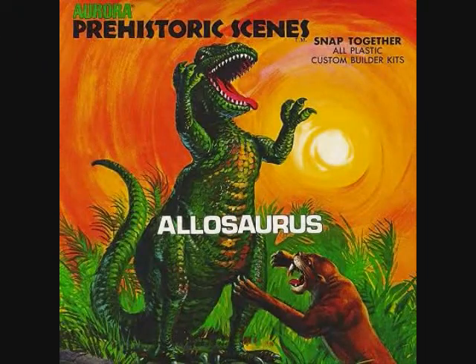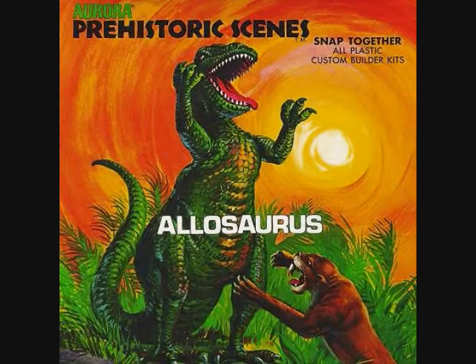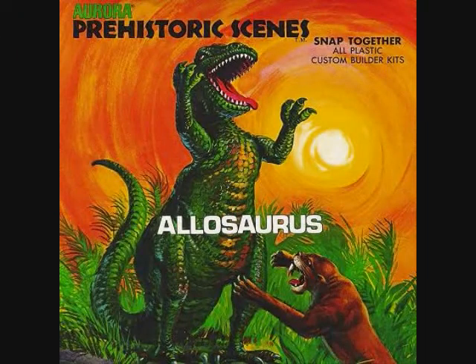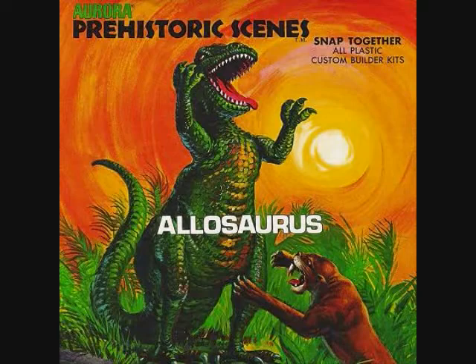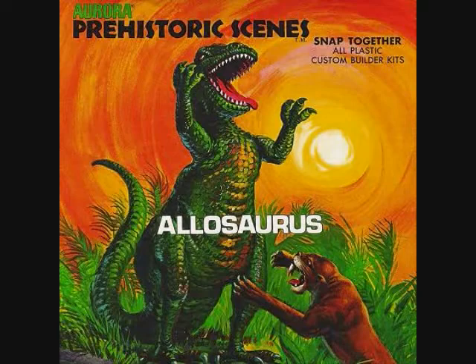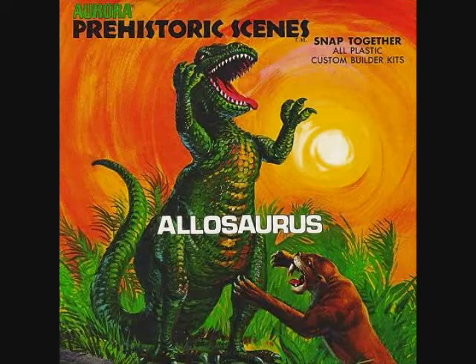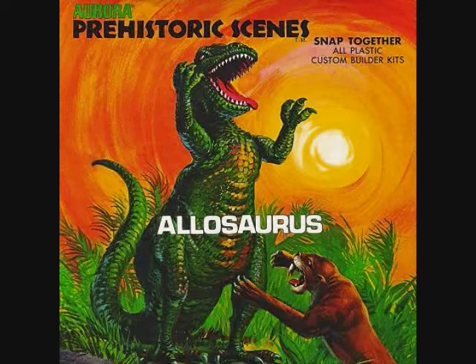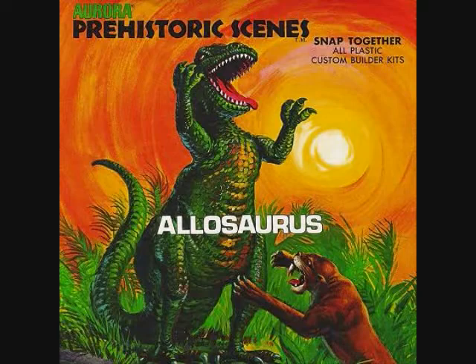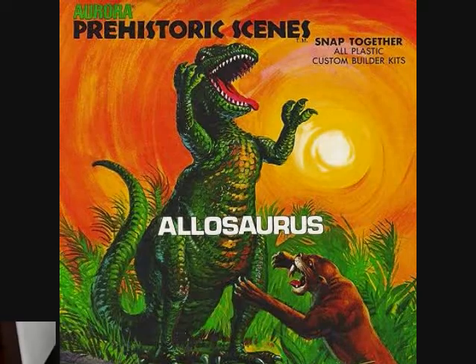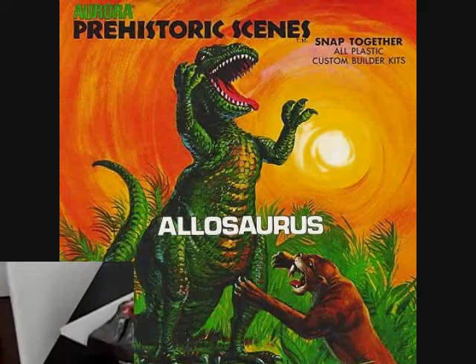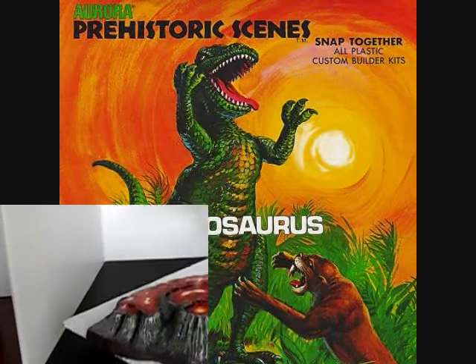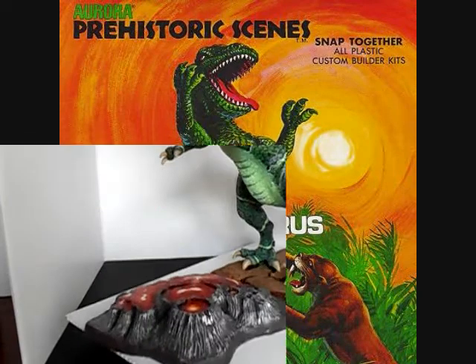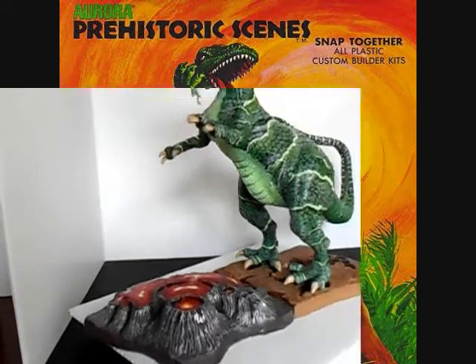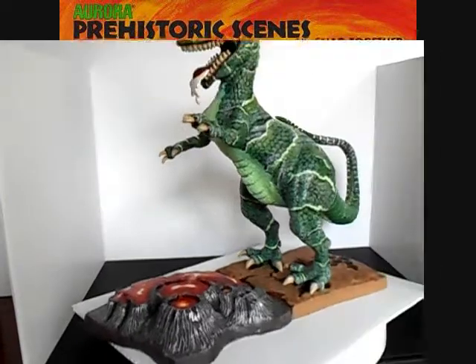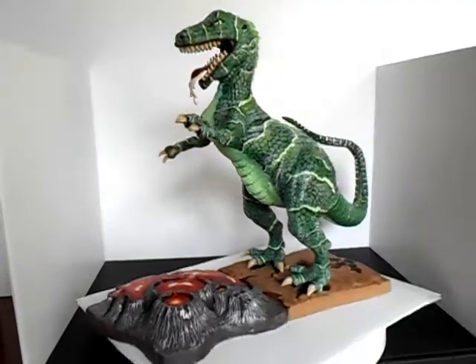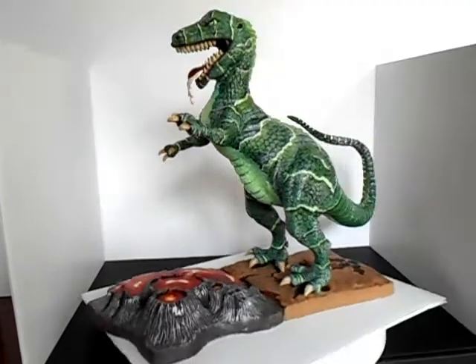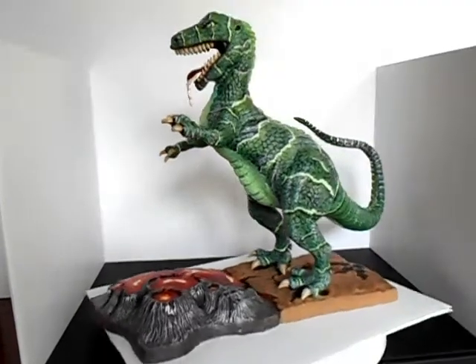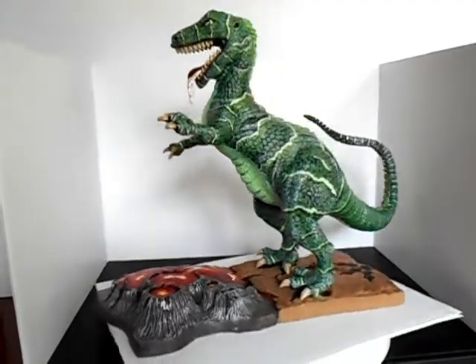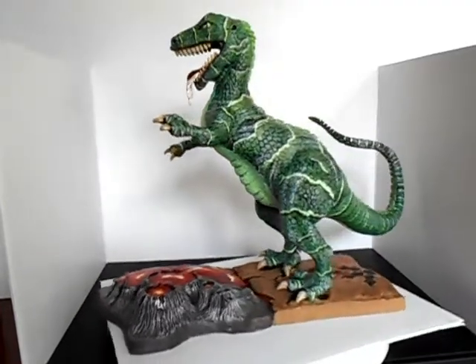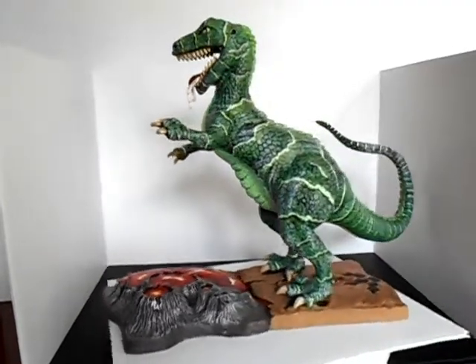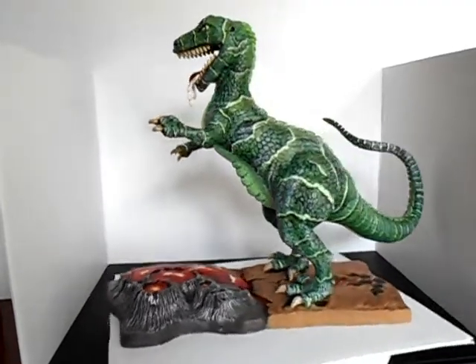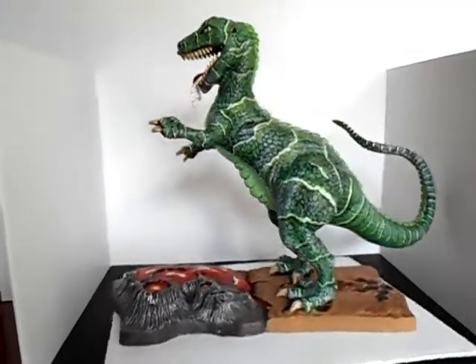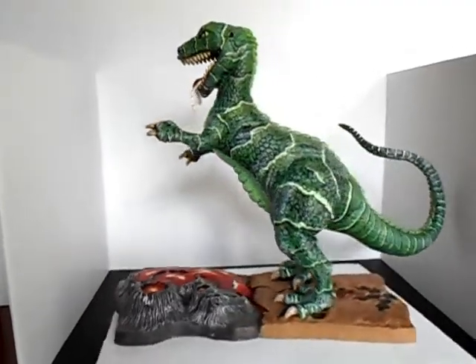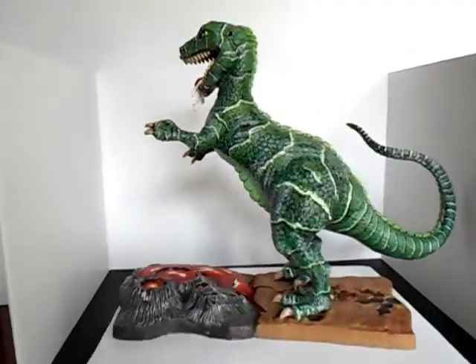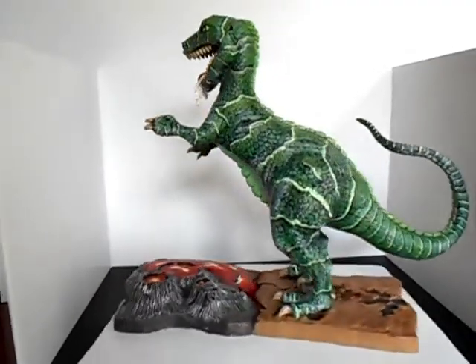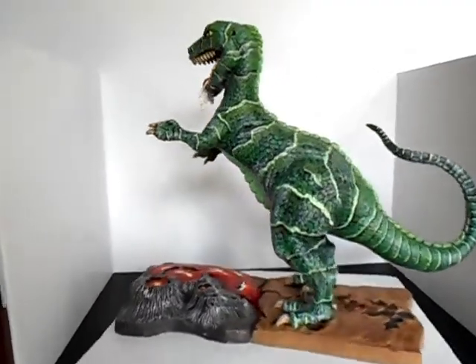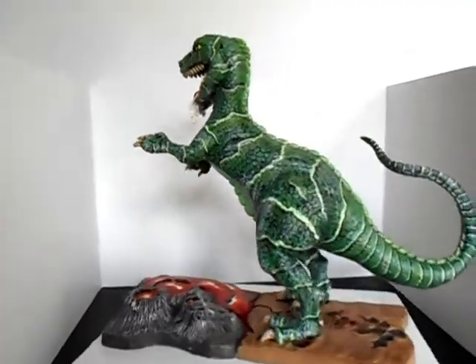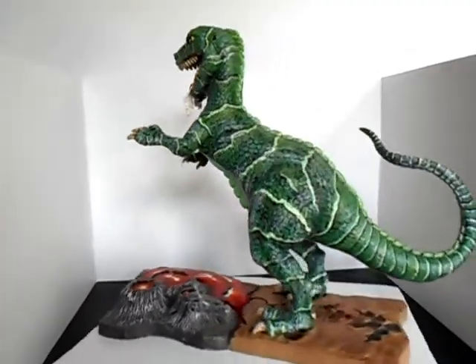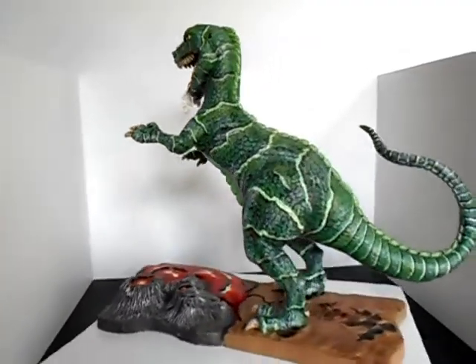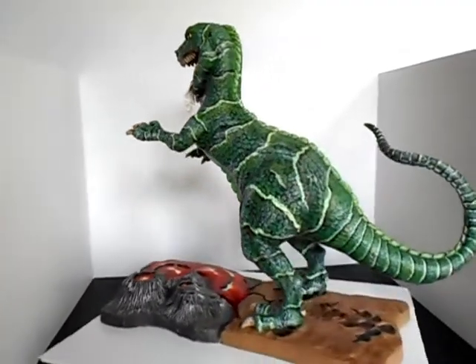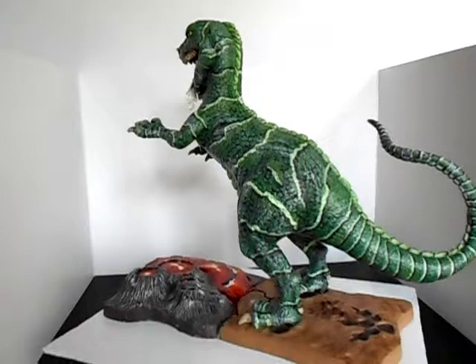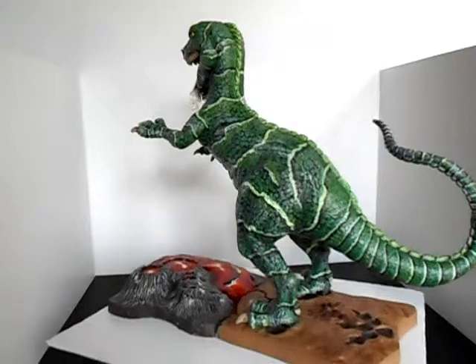Up next is the Allosaurus, the top Jurassic predator. Stand back from that lava pit.